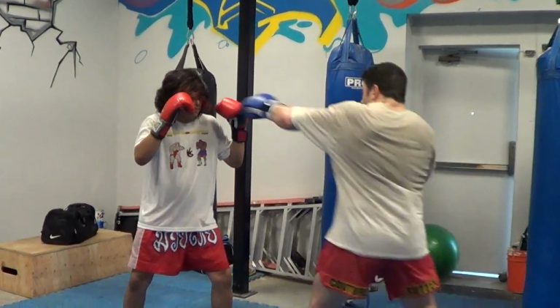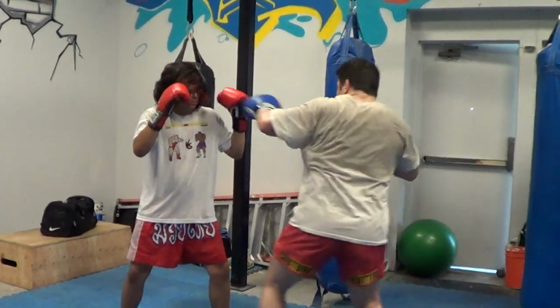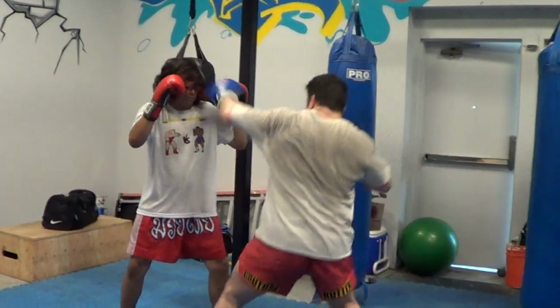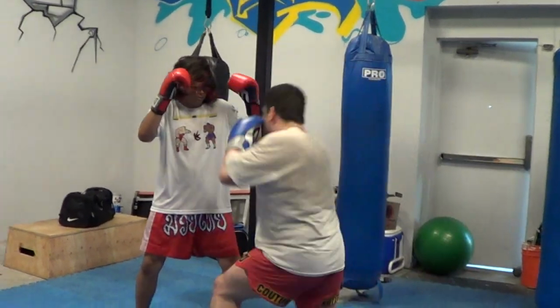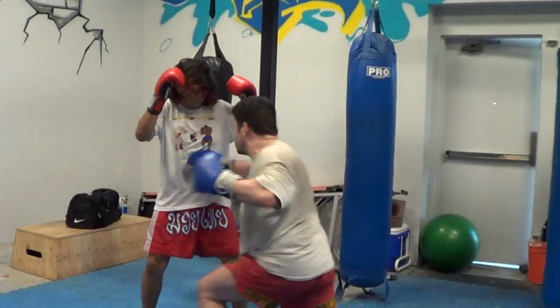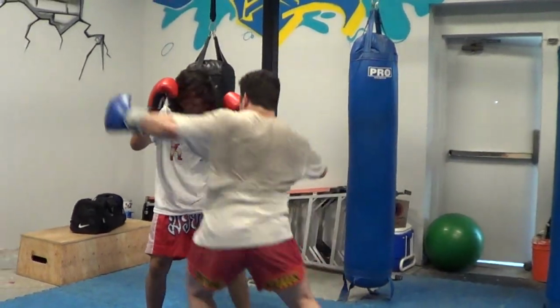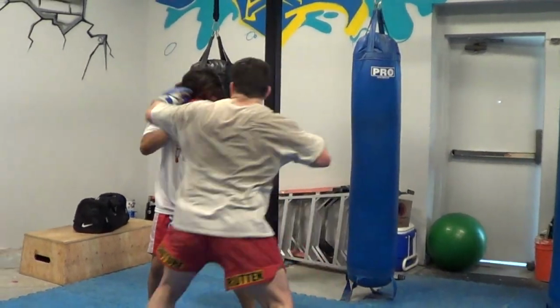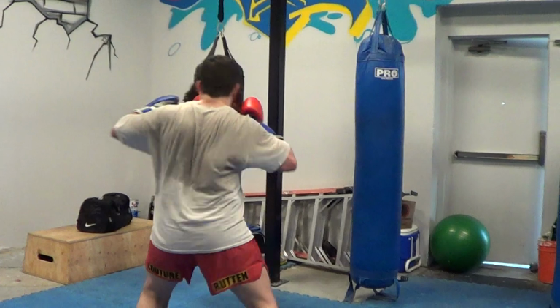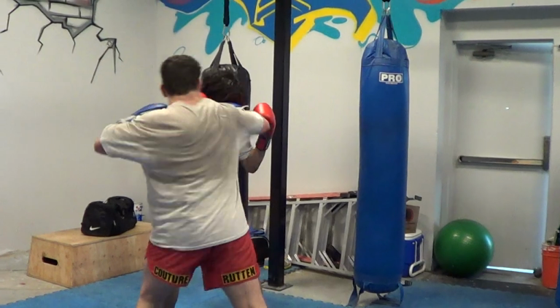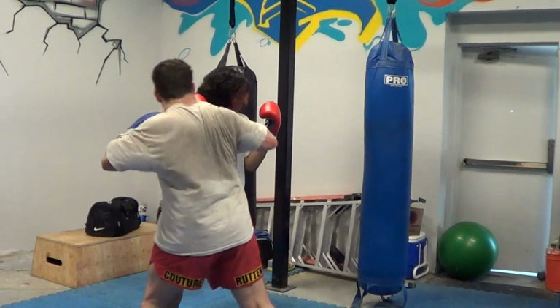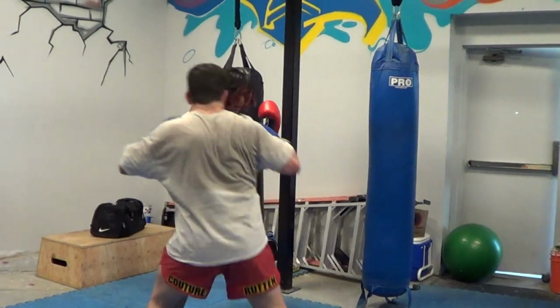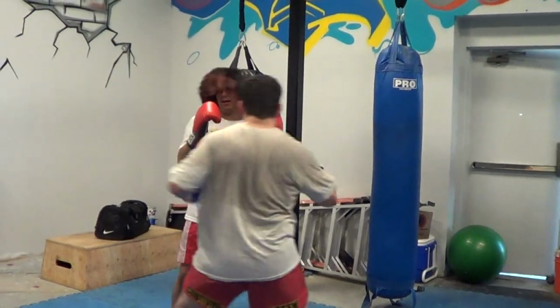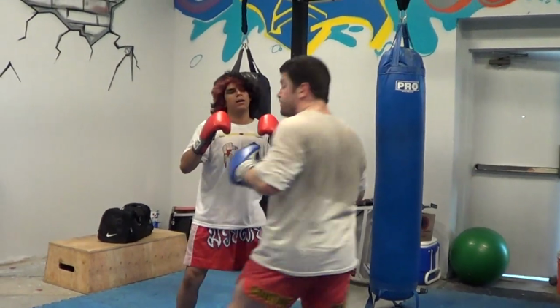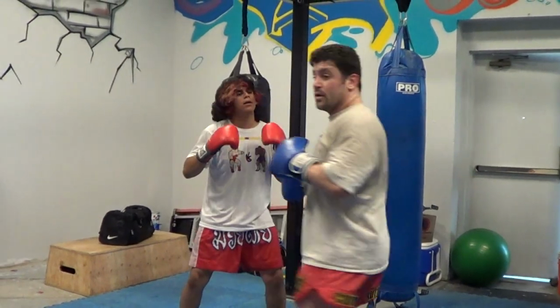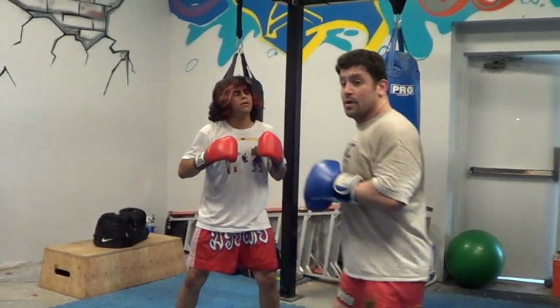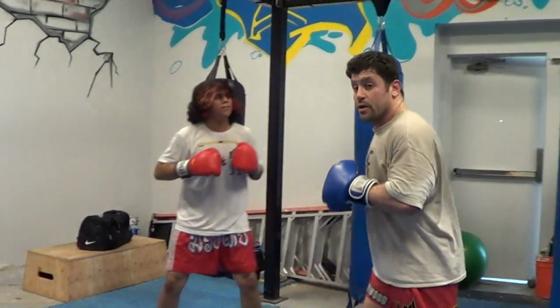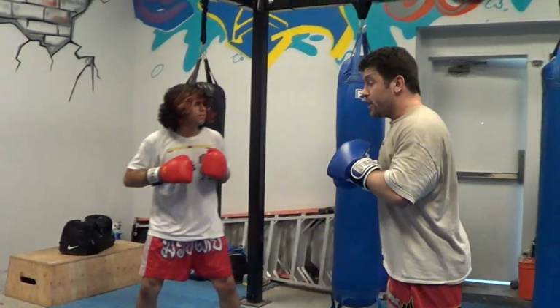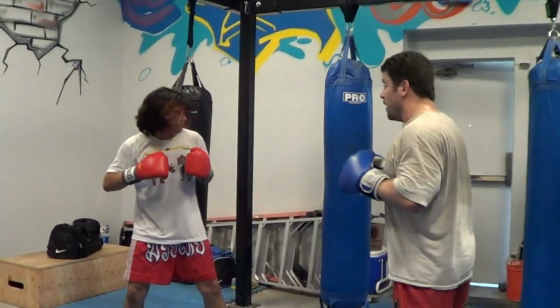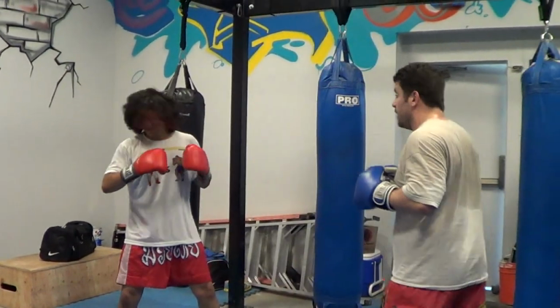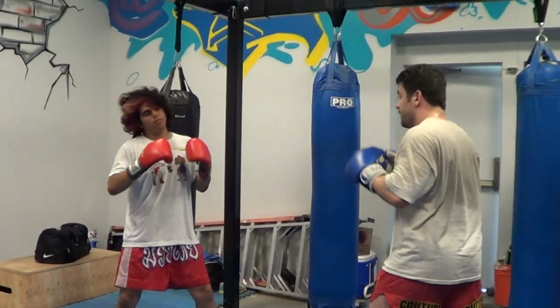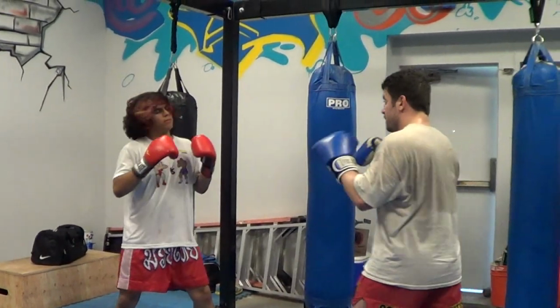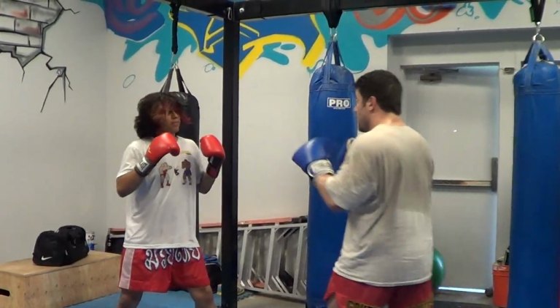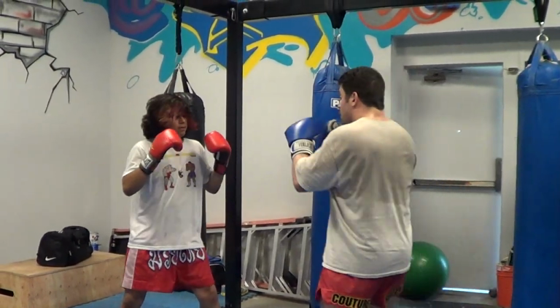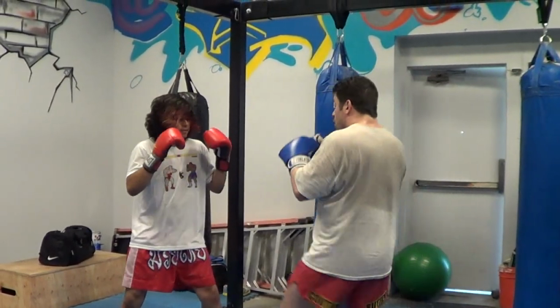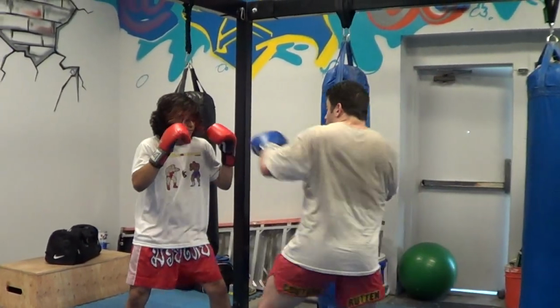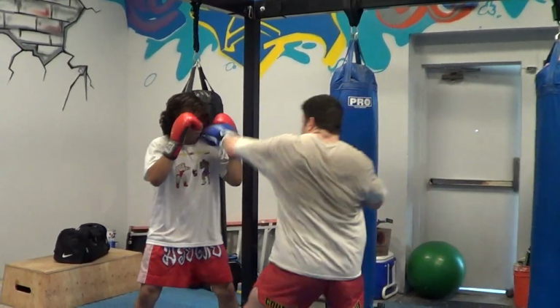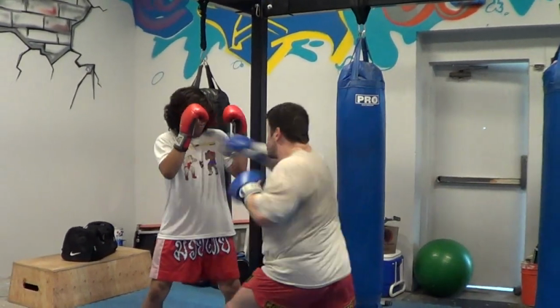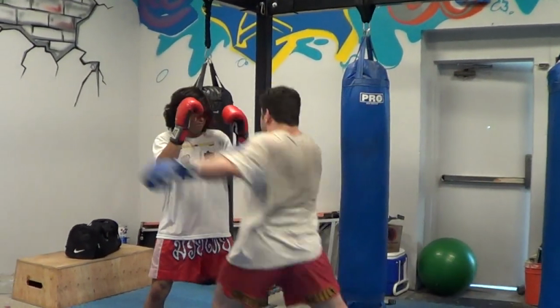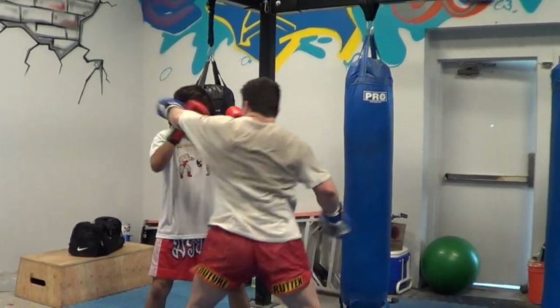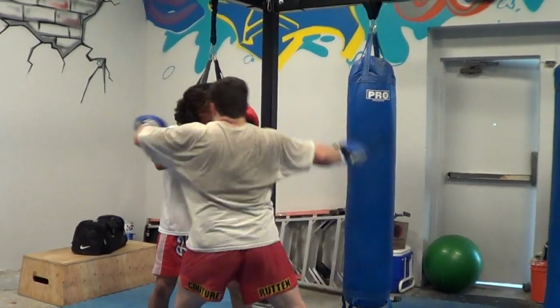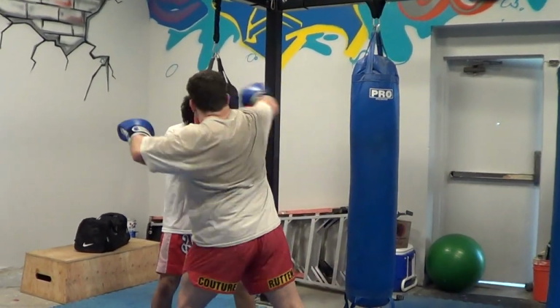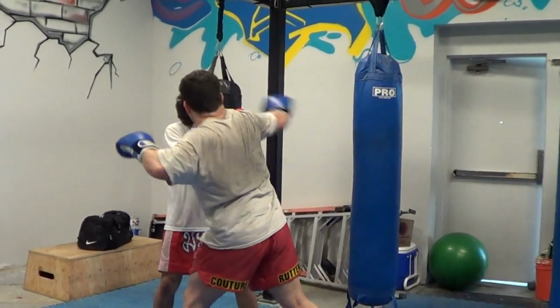One, one, two, three, two. One, two, seven, eight.